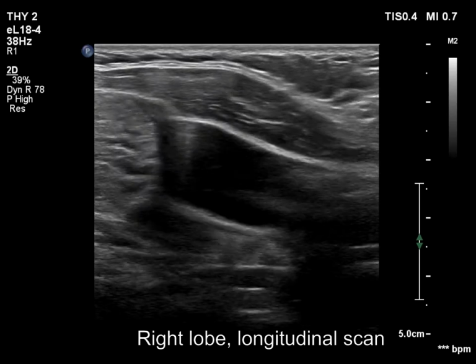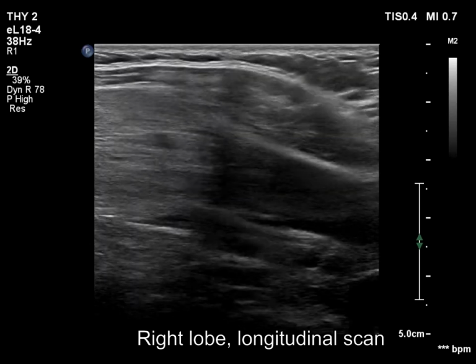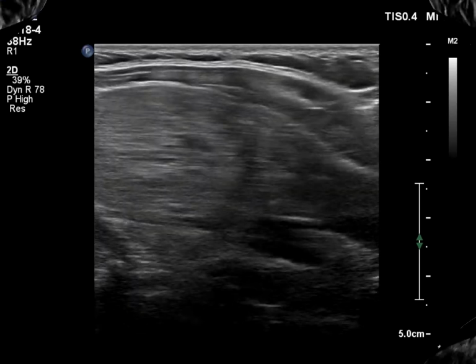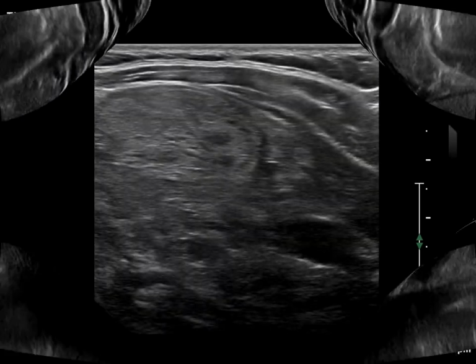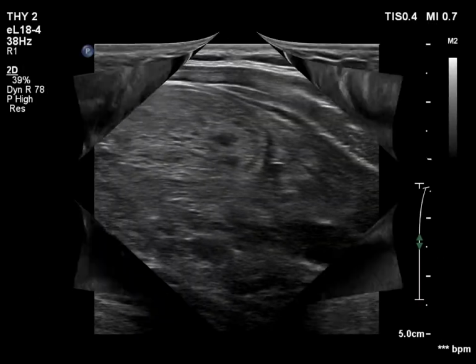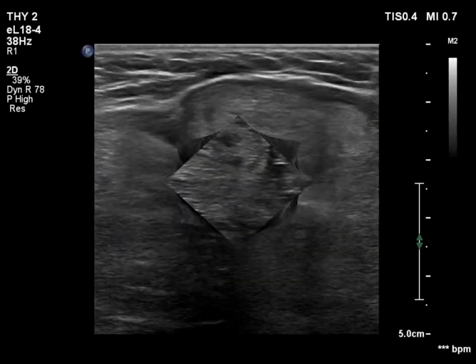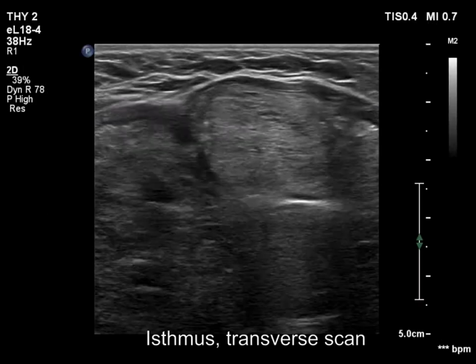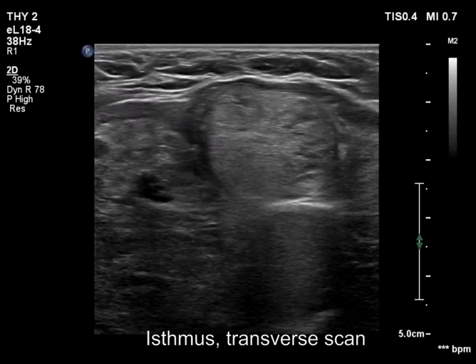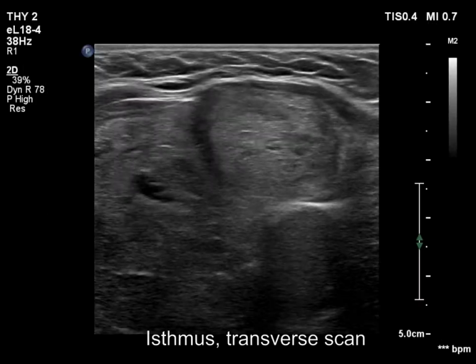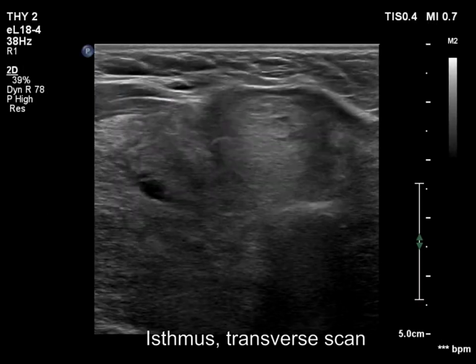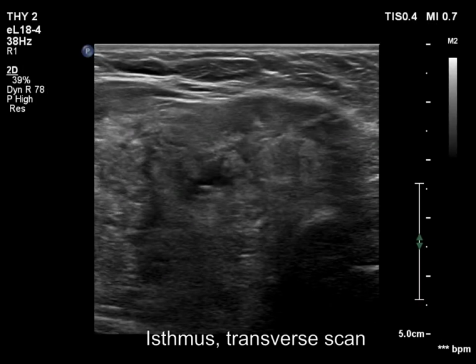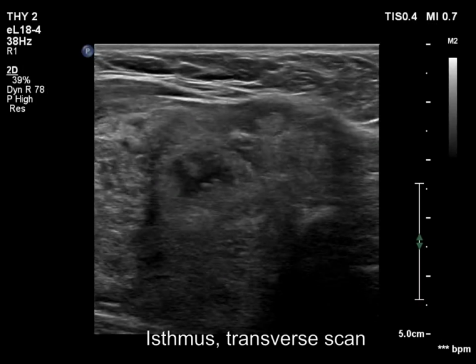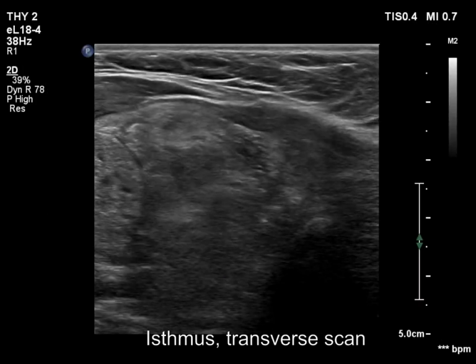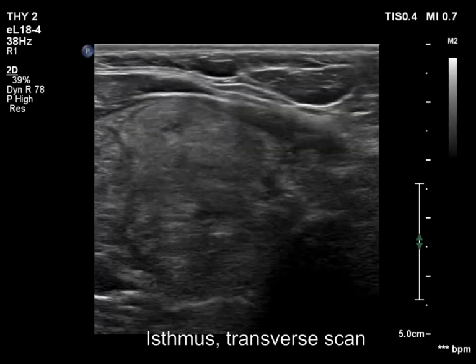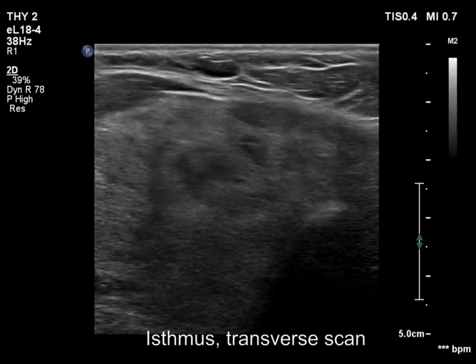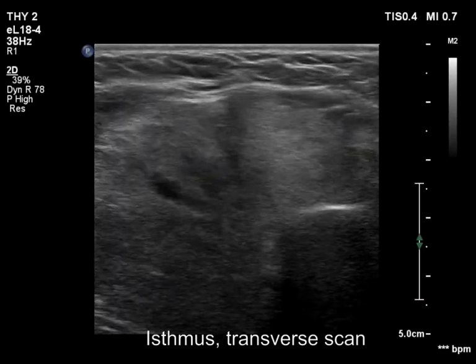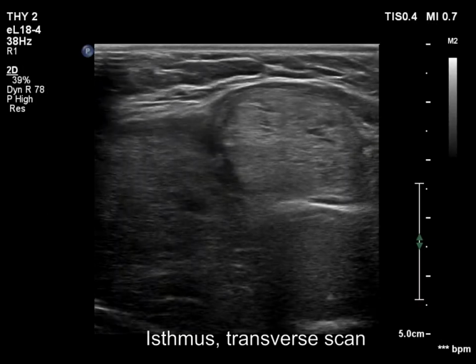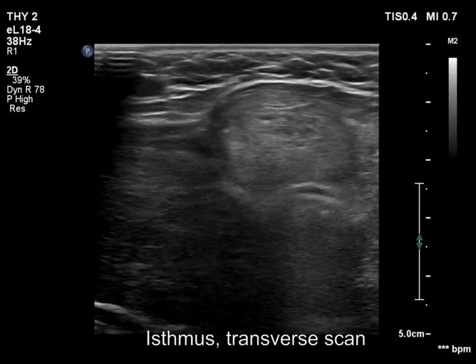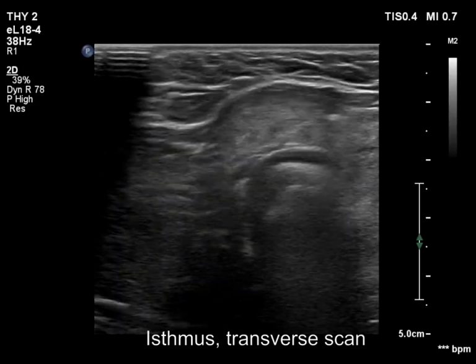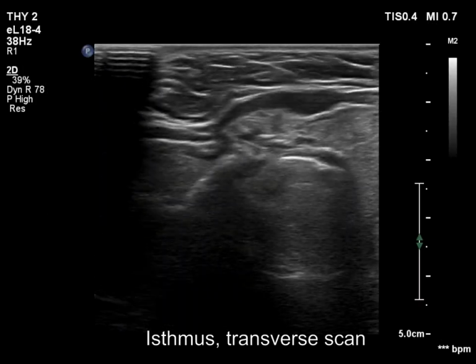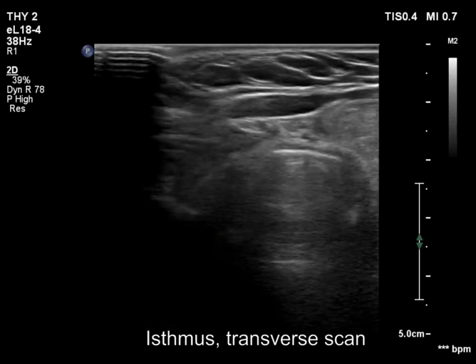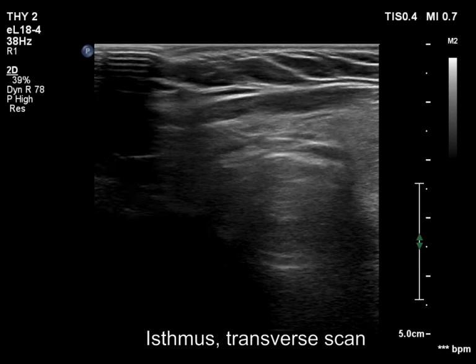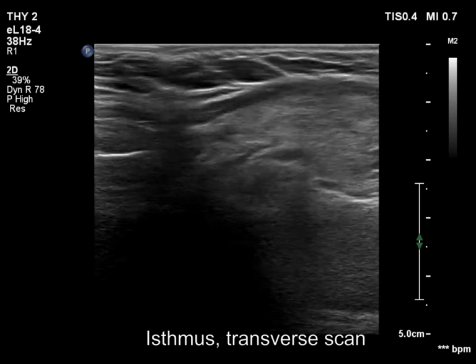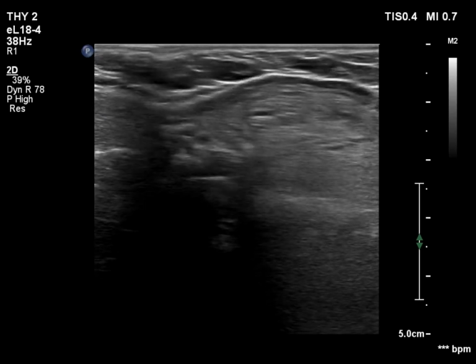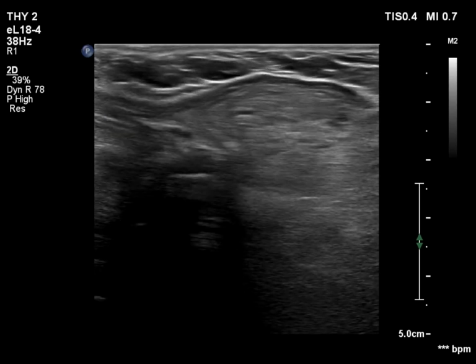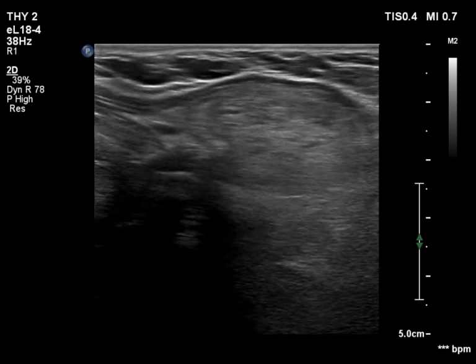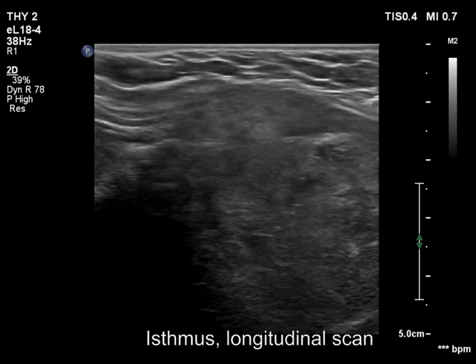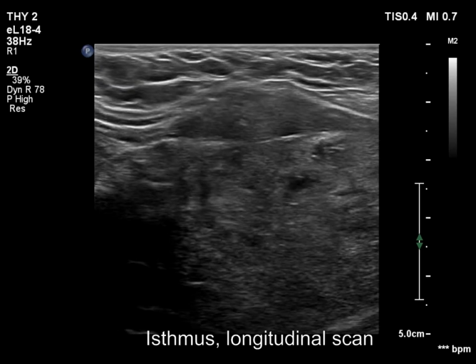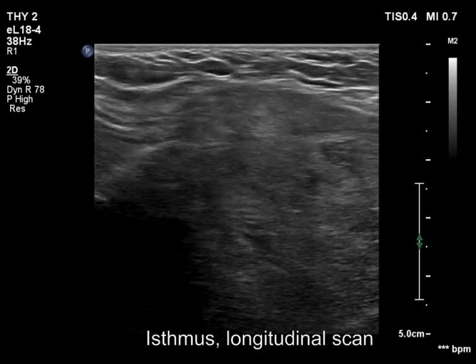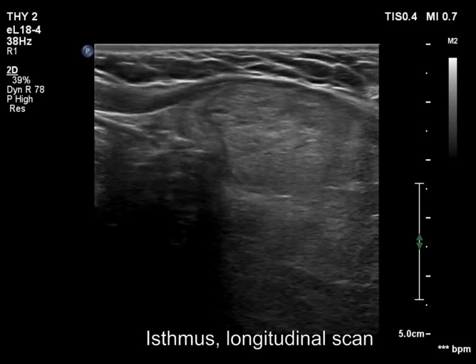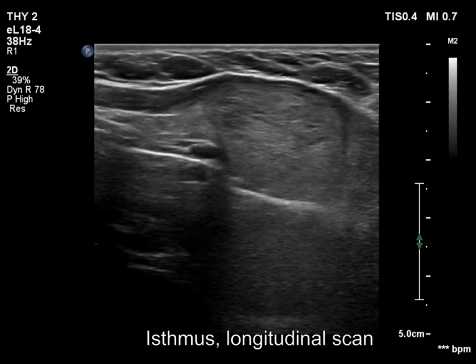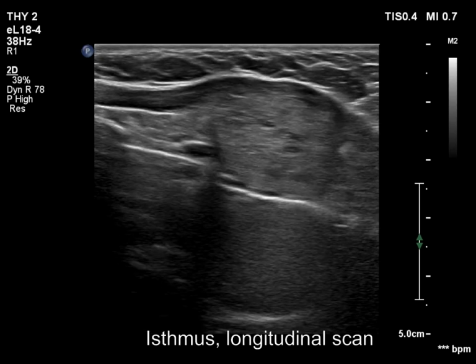Now, there is an isoechoic nodule in the isthmus.